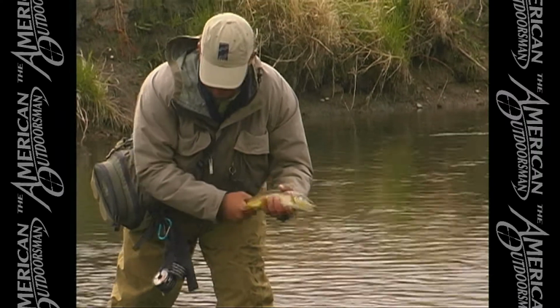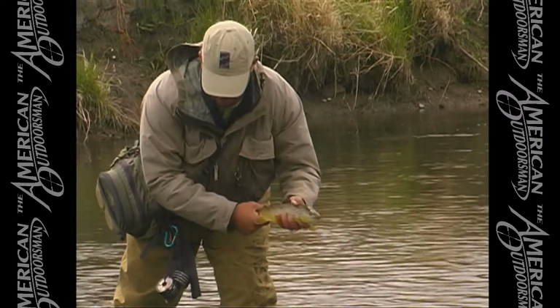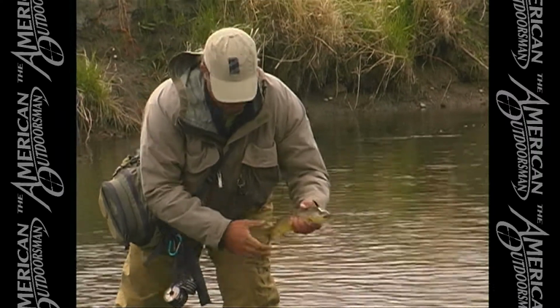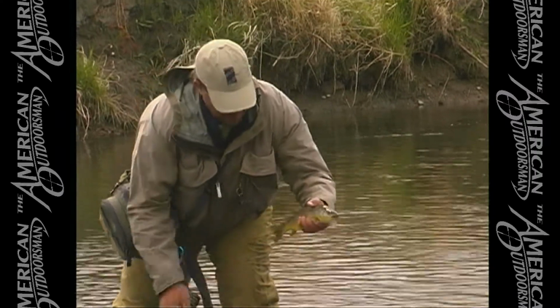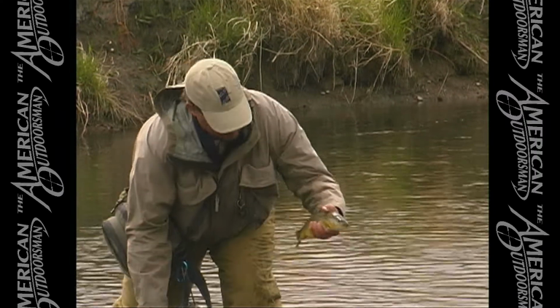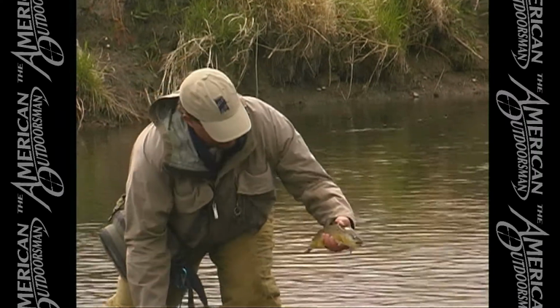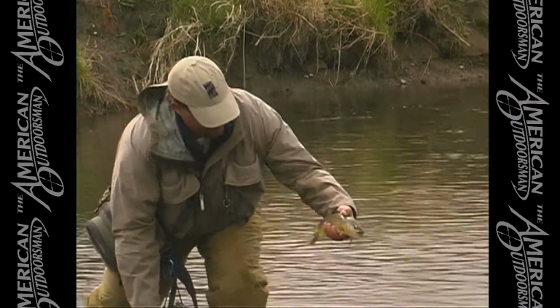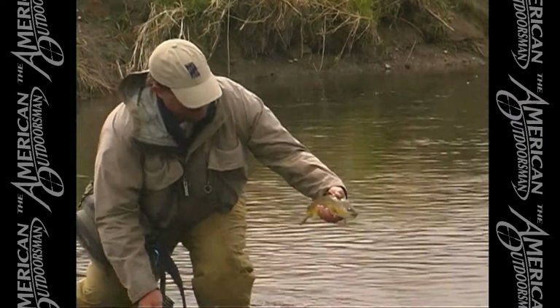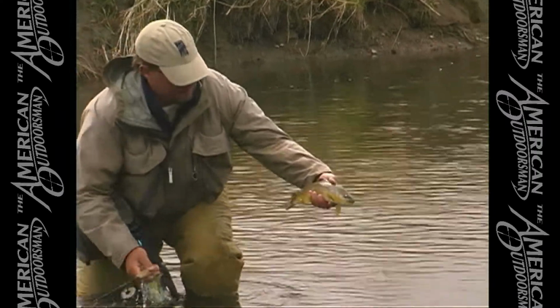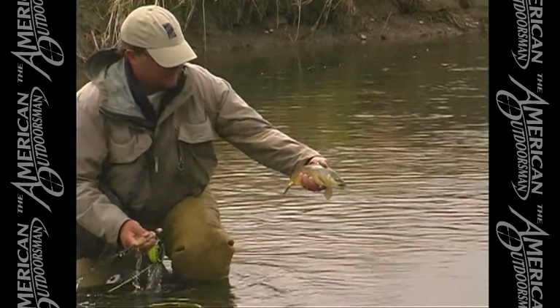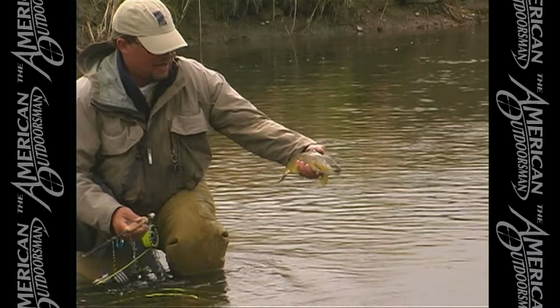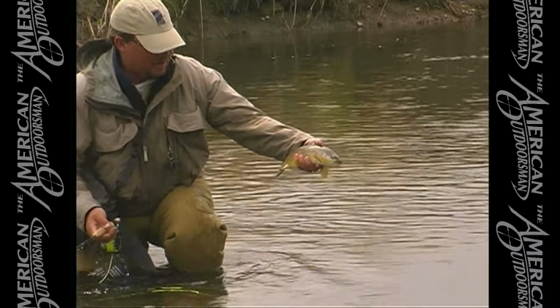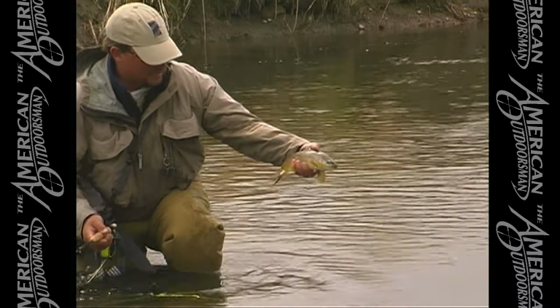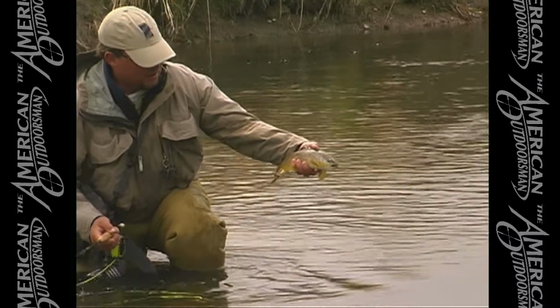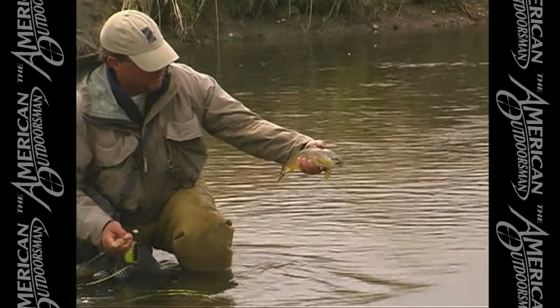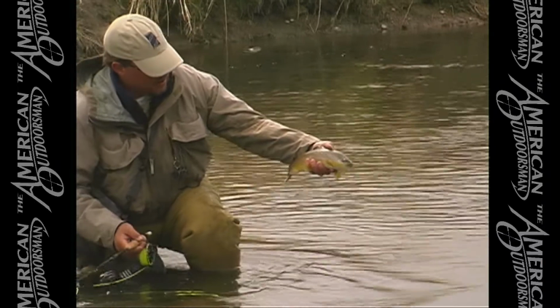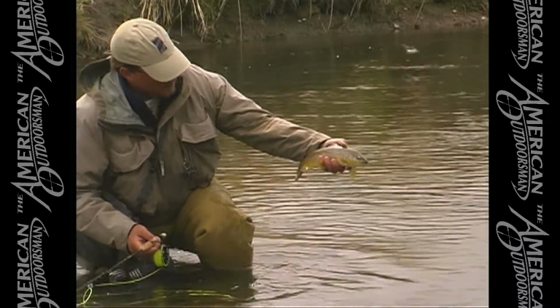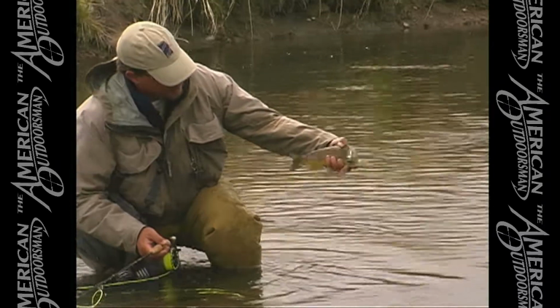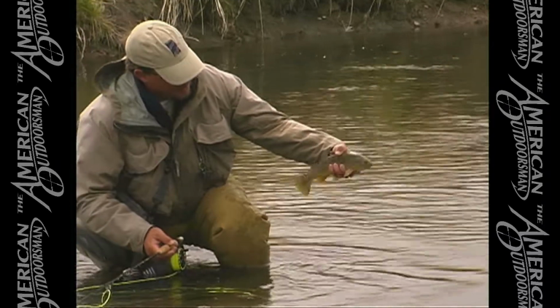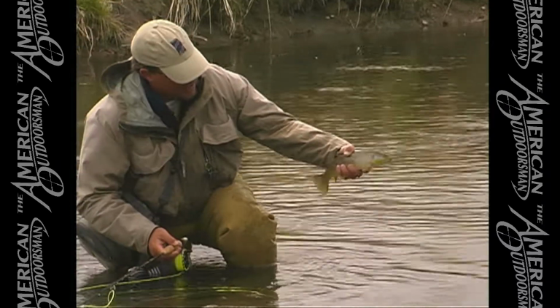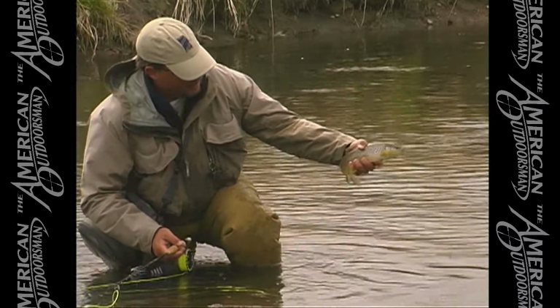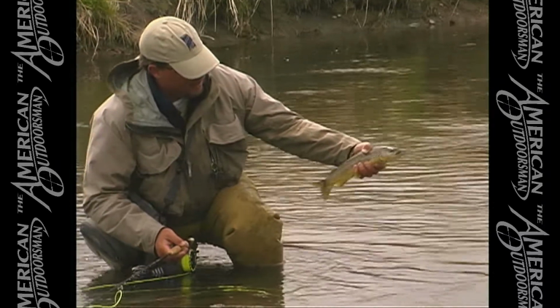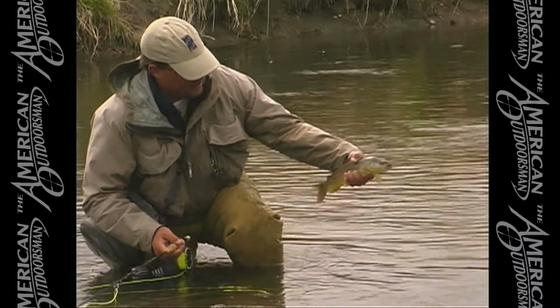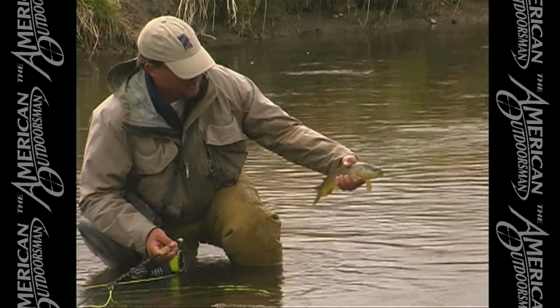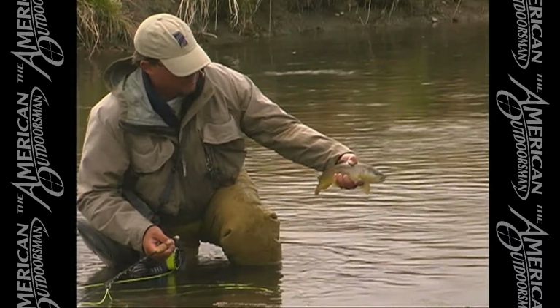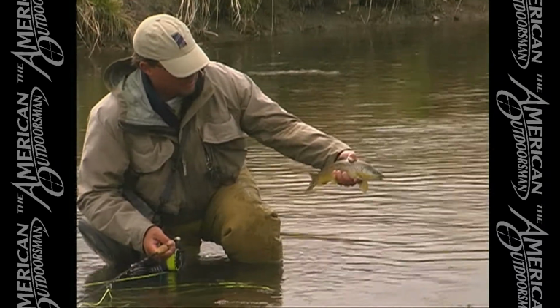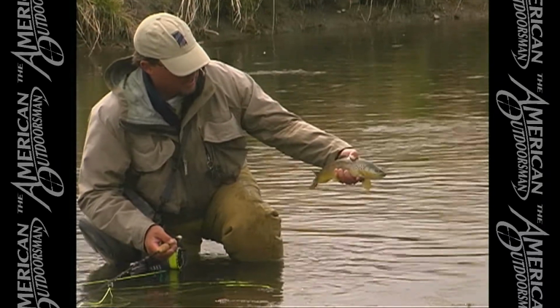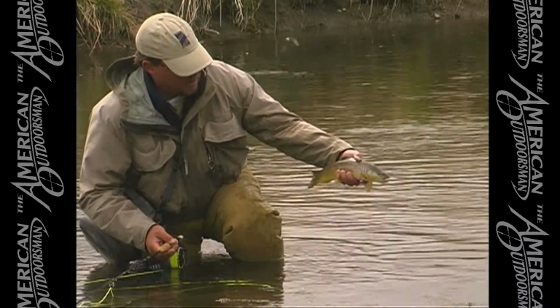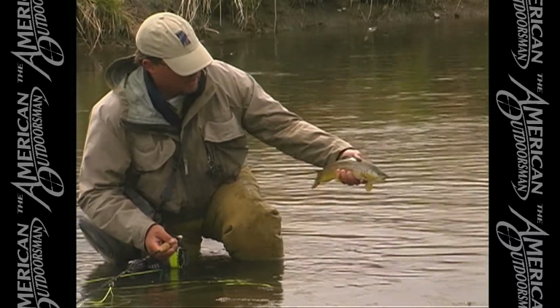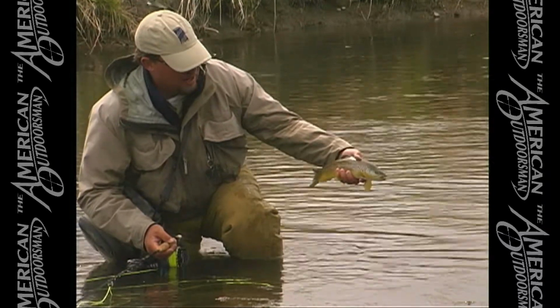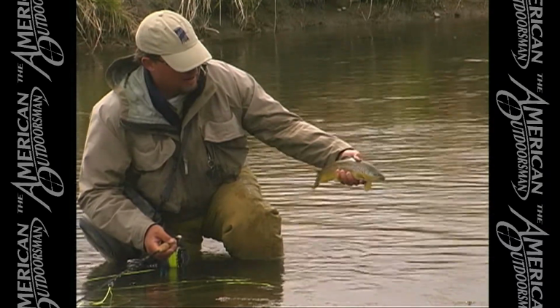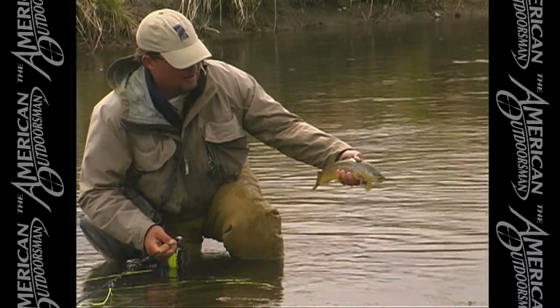Now if I turn him over — not quite so. Another nice Montana brown trout.